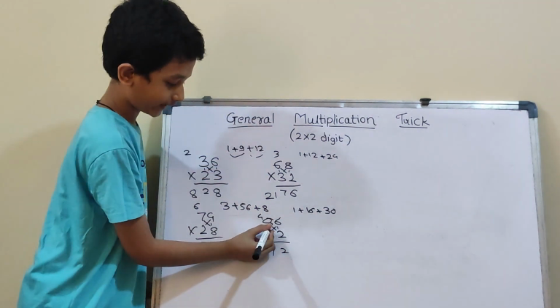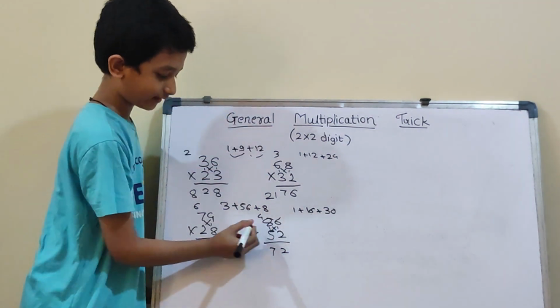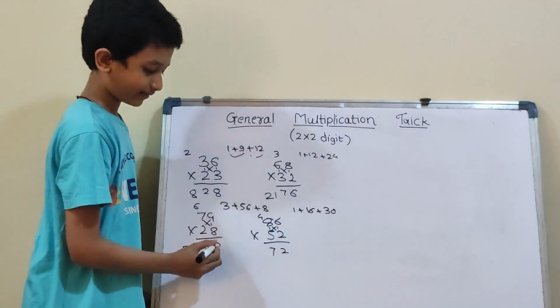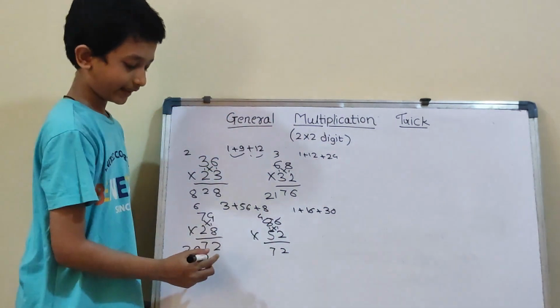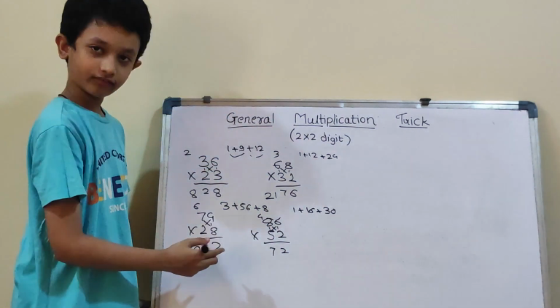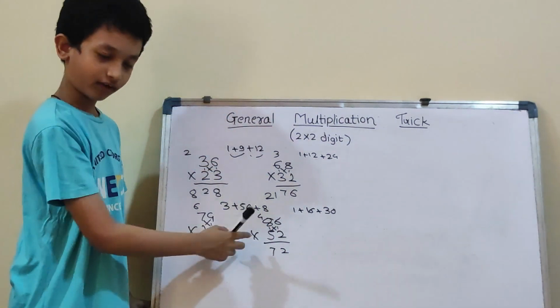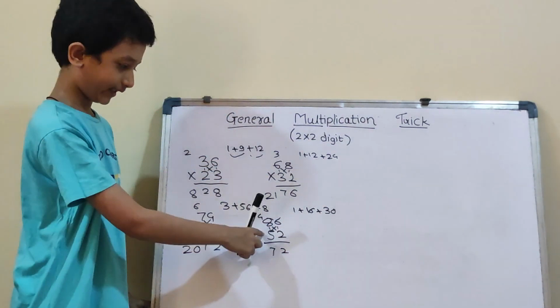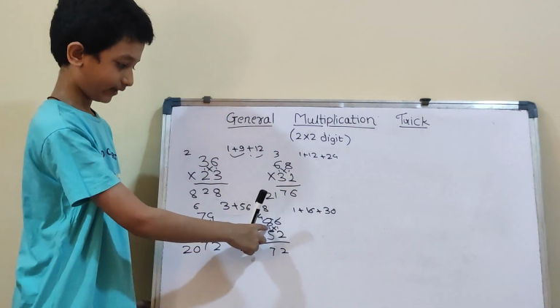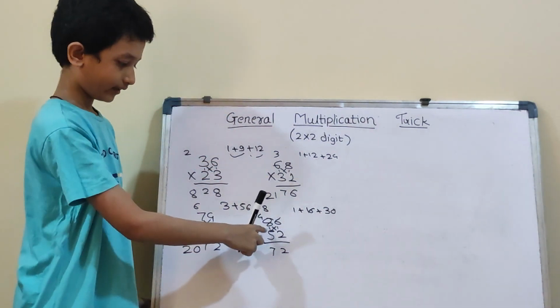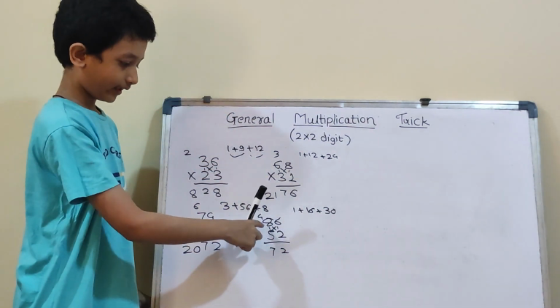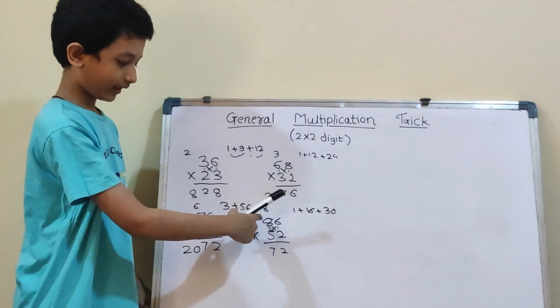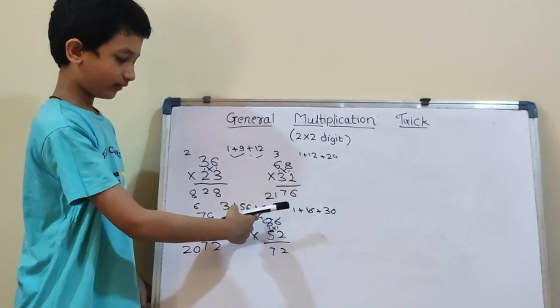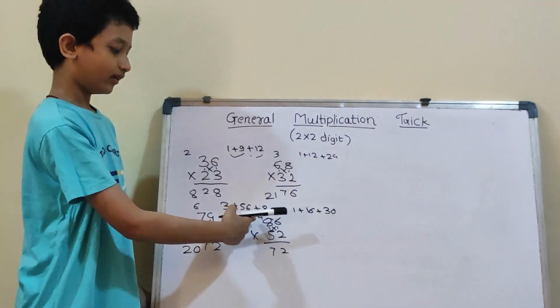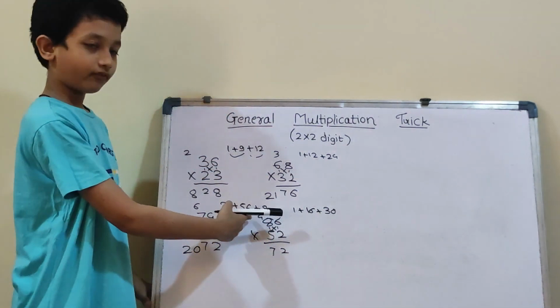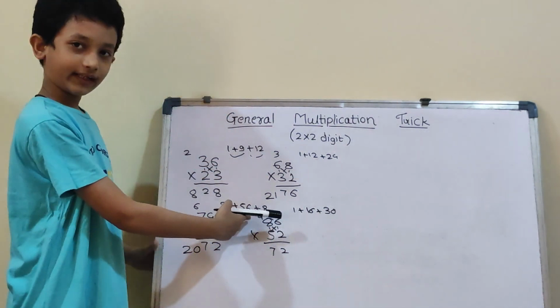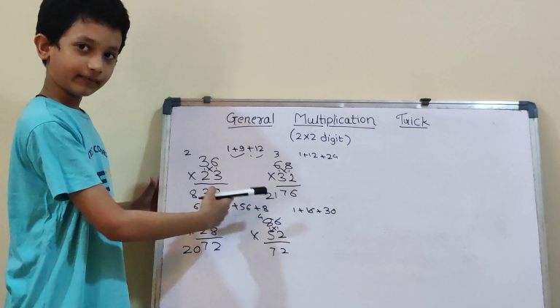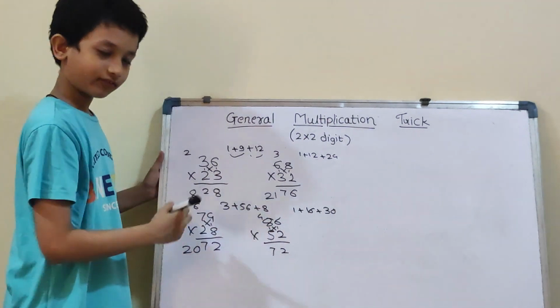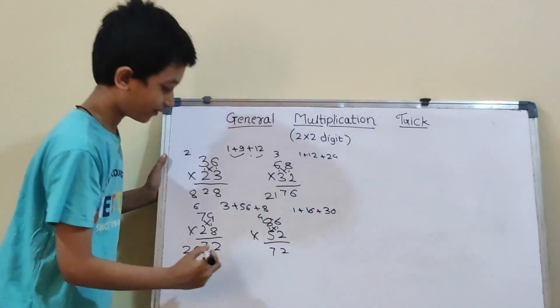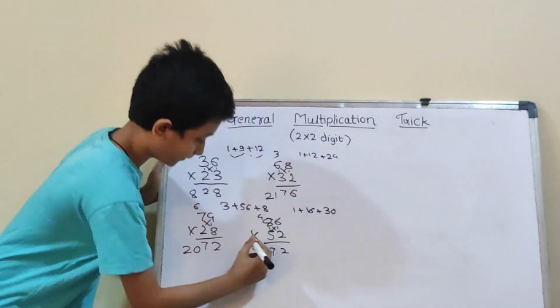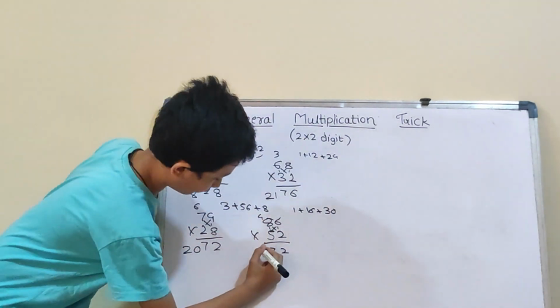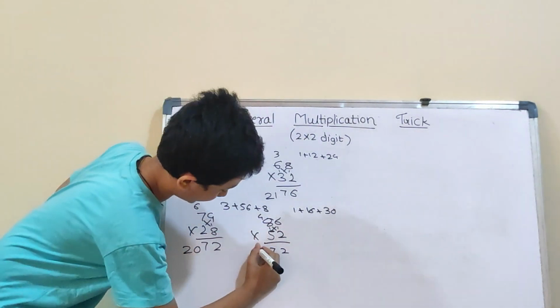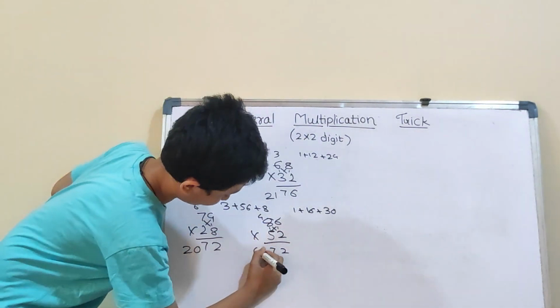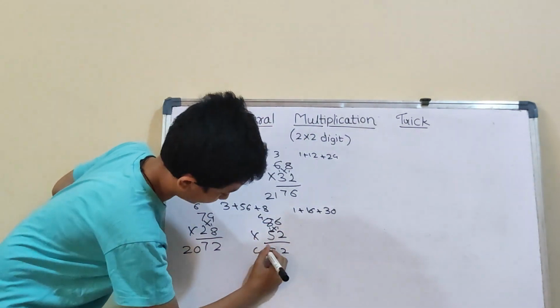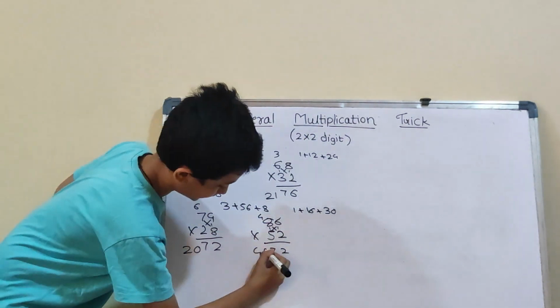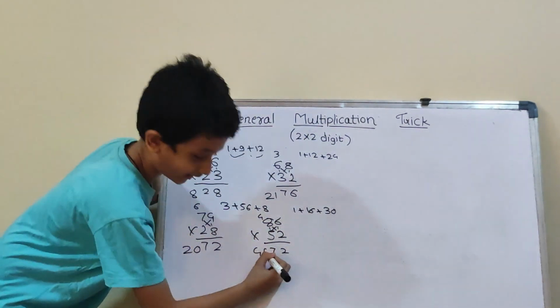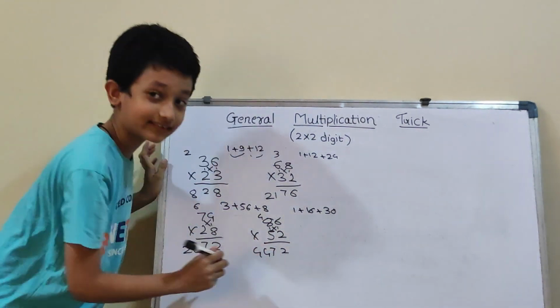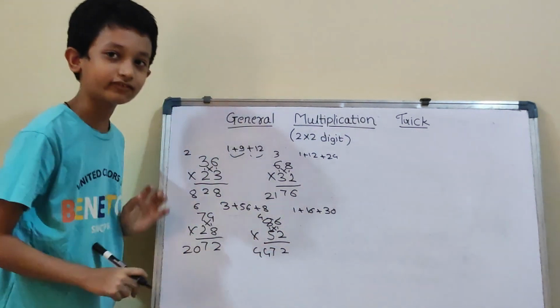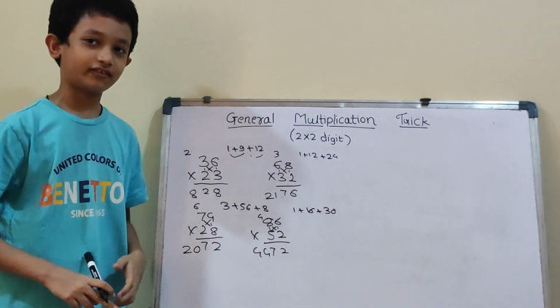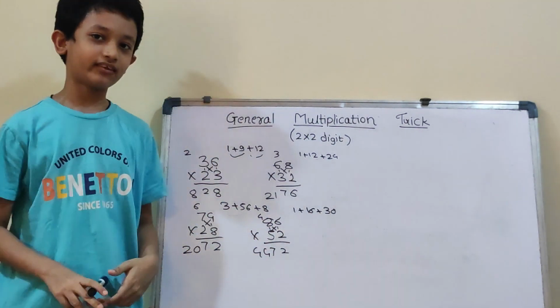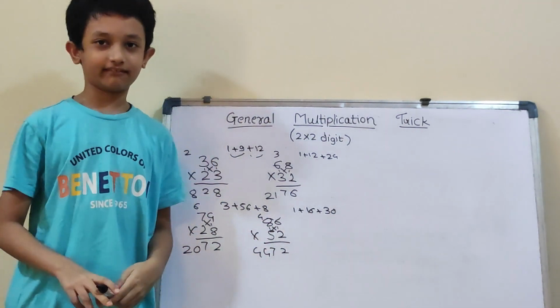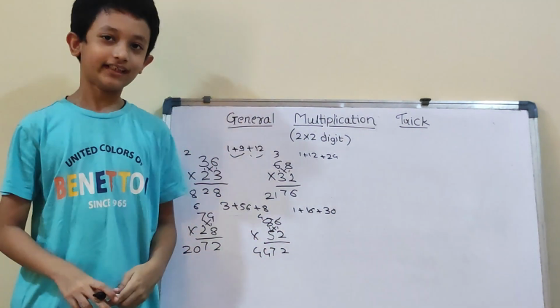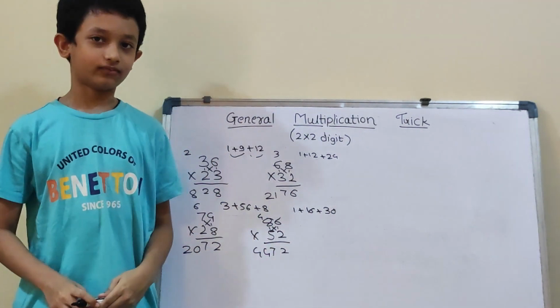Now, 5×8 will be 40. And 40 plus 4 will be 44. So, our answer is 4472.